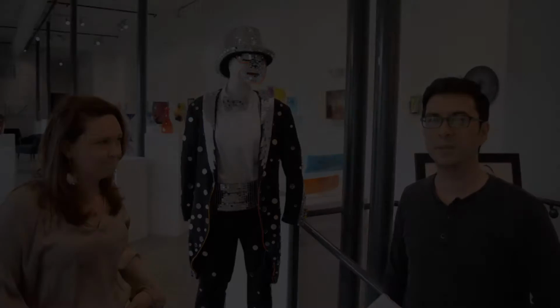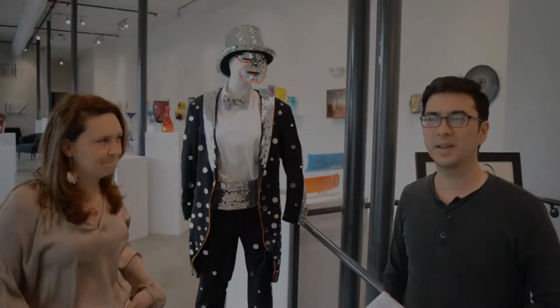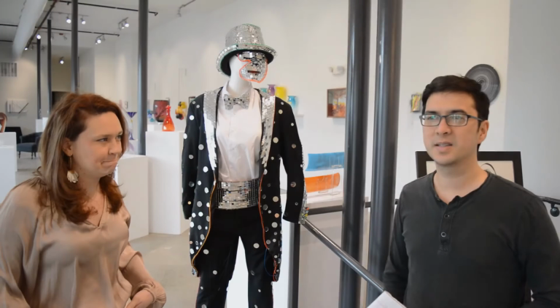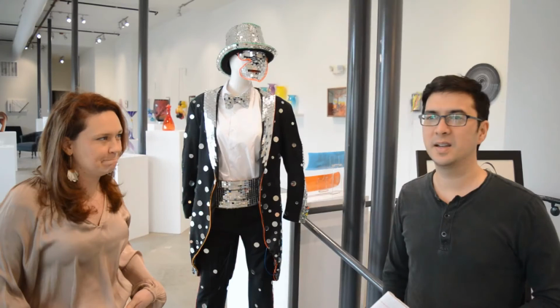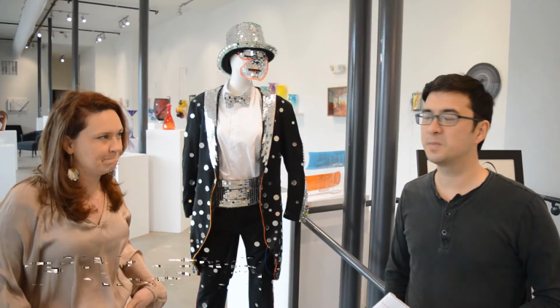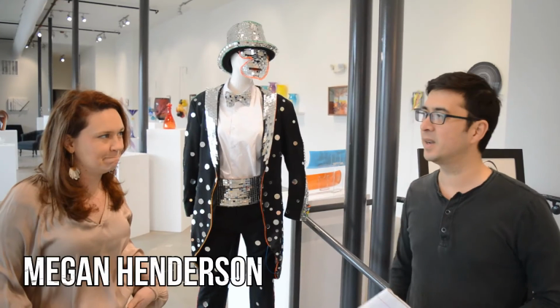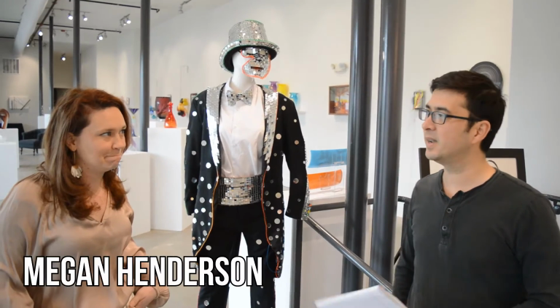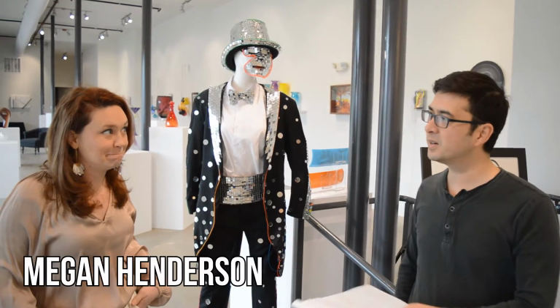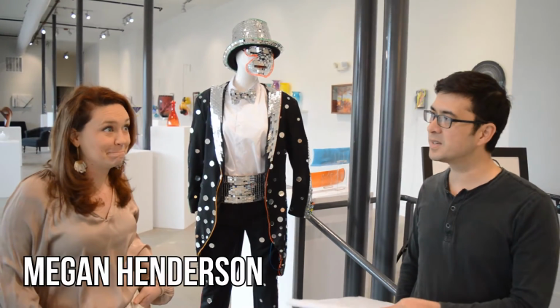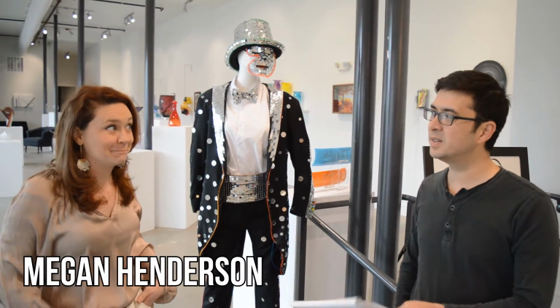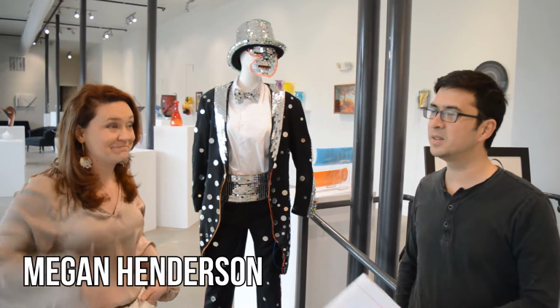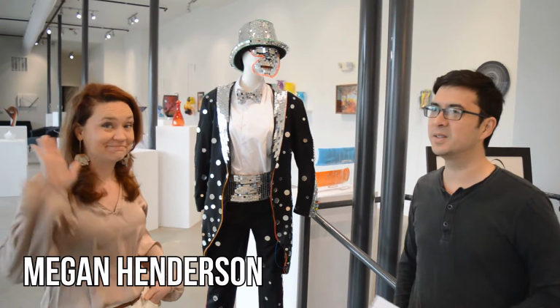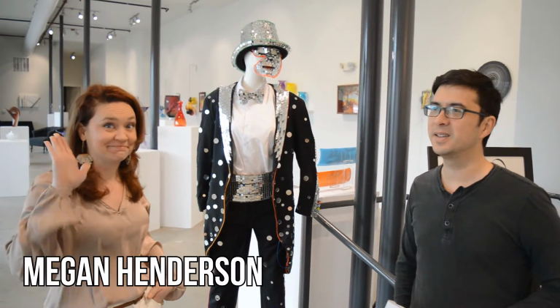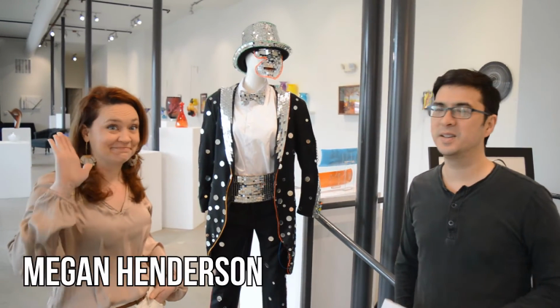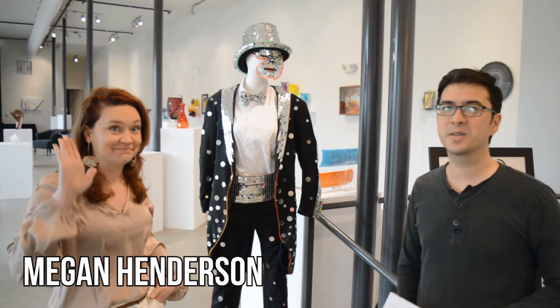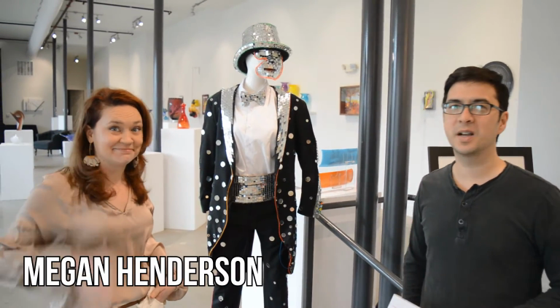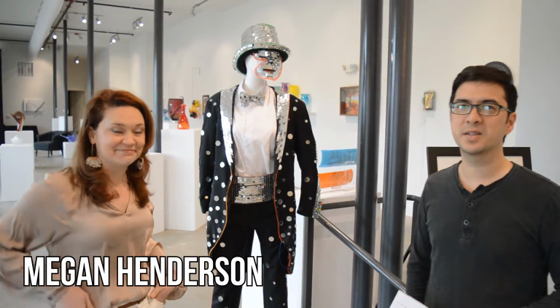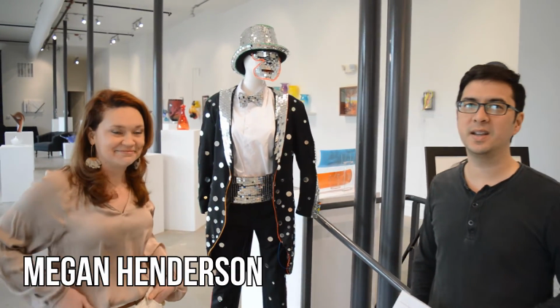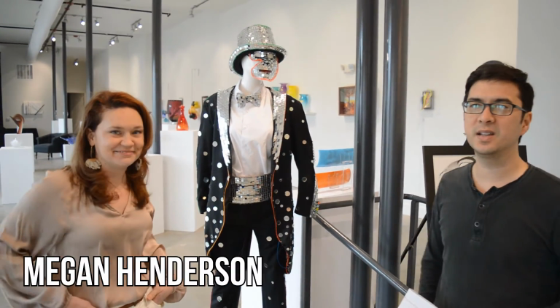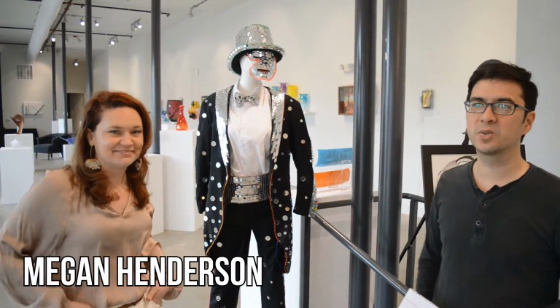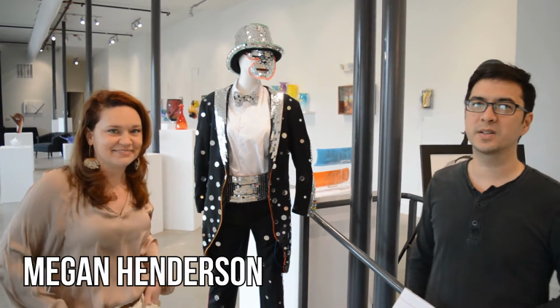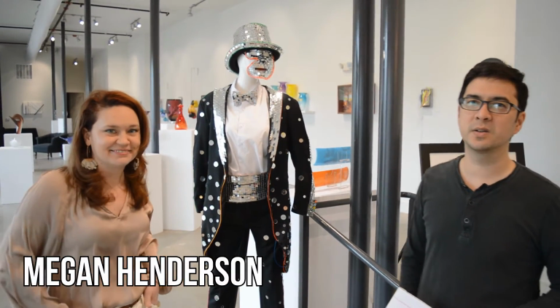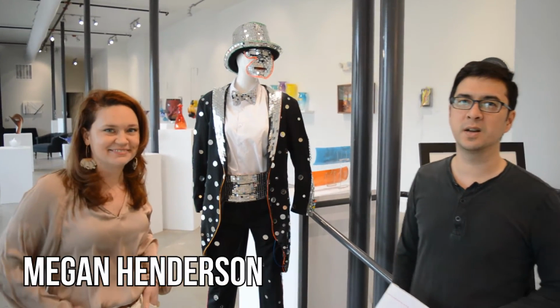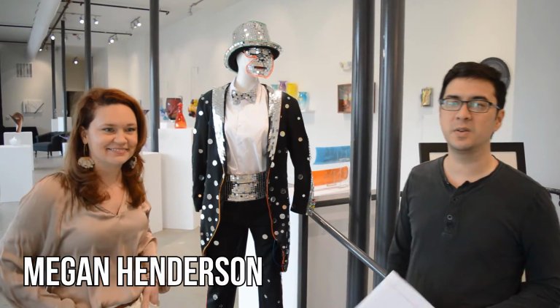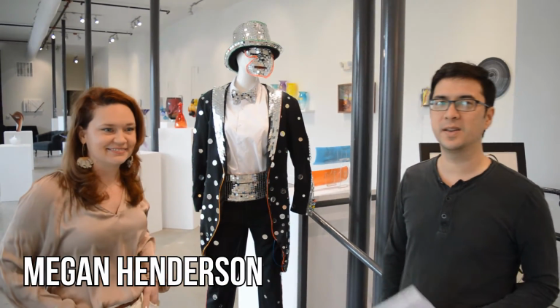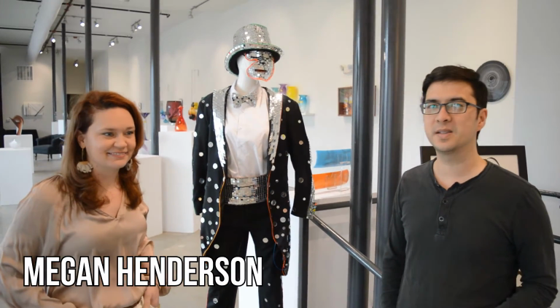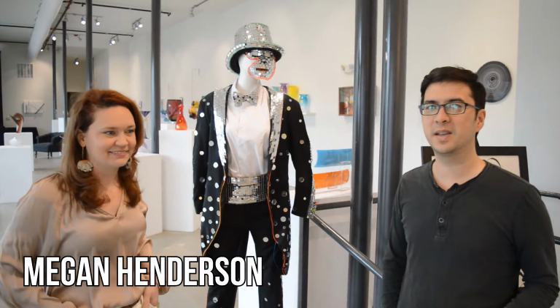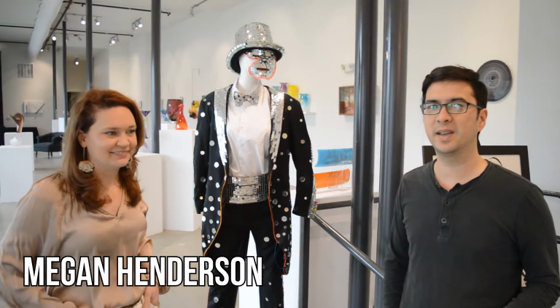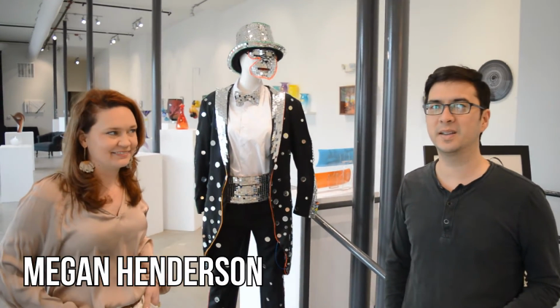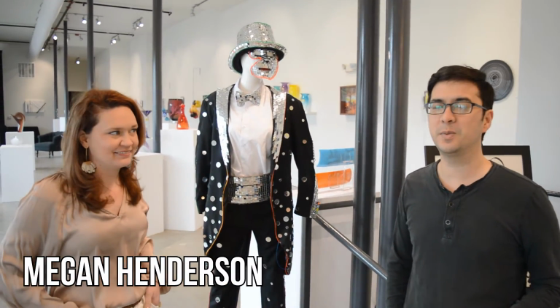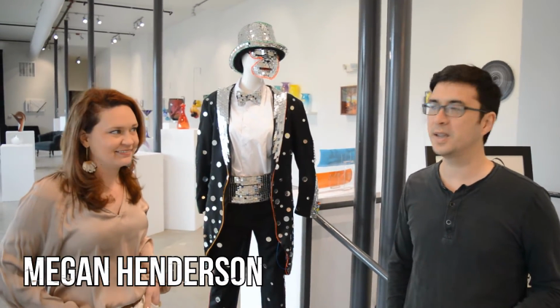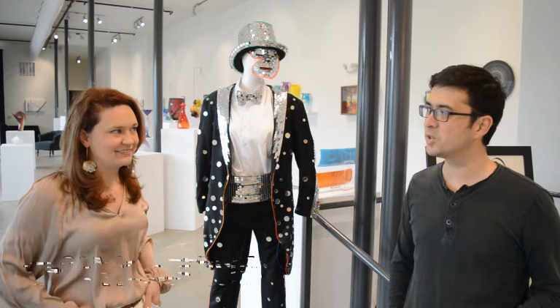Today's guest is Megan Henderson, Near Southside Inc. Director of Events and Communications.